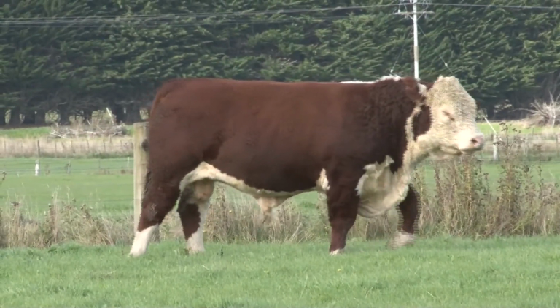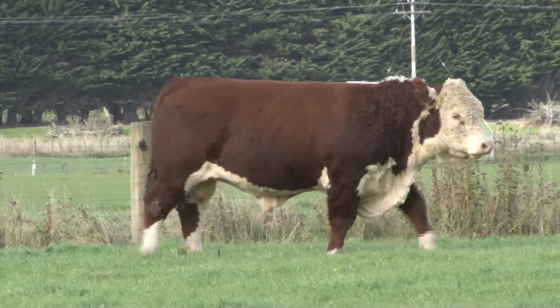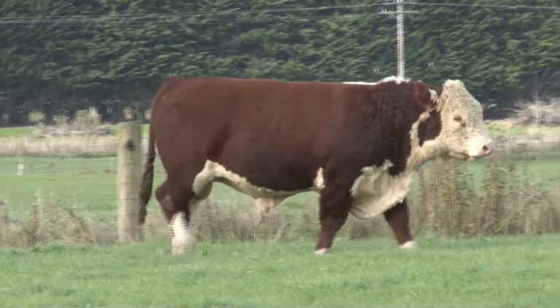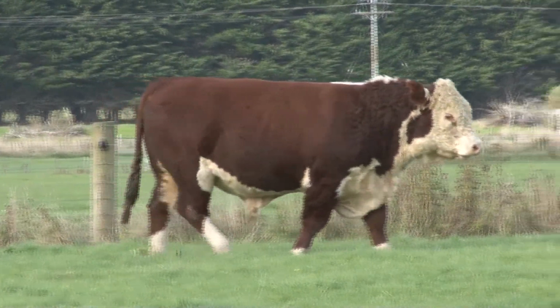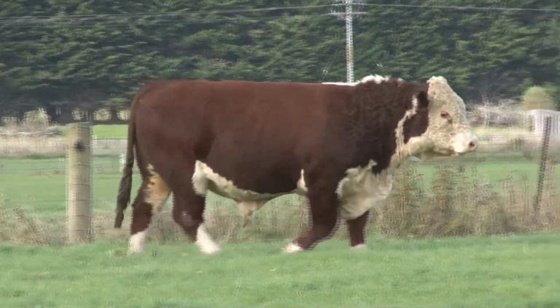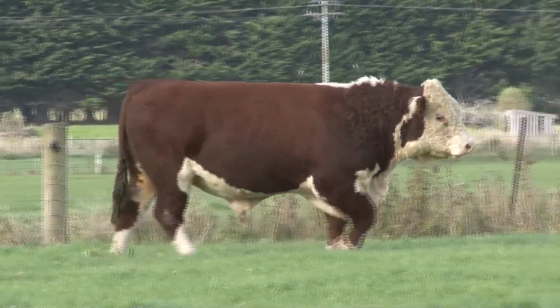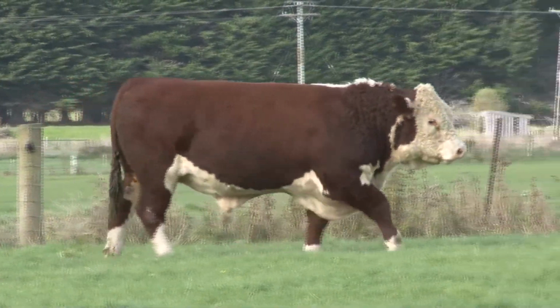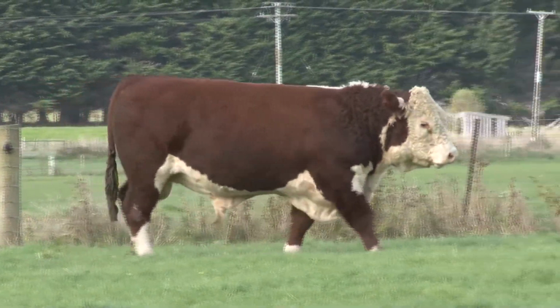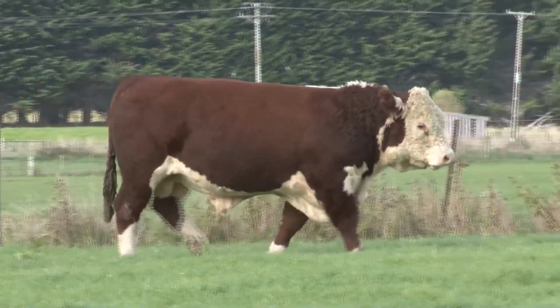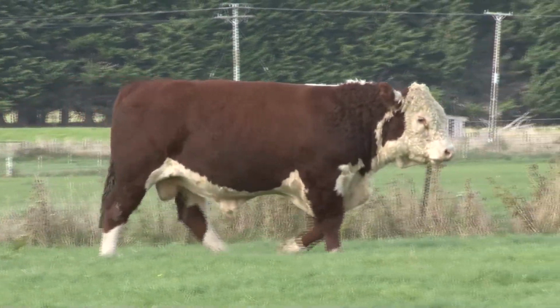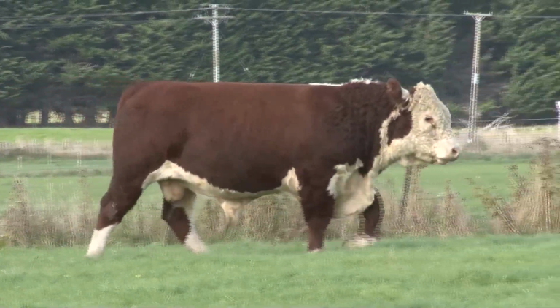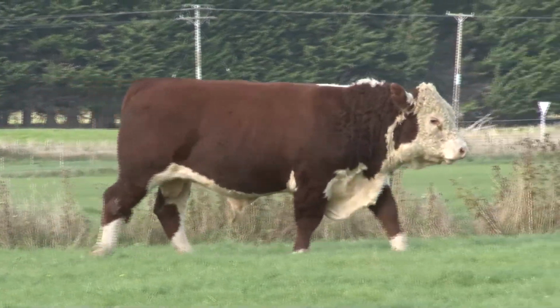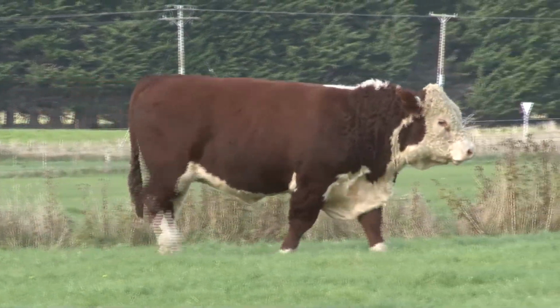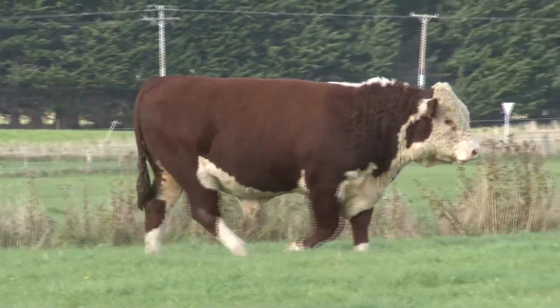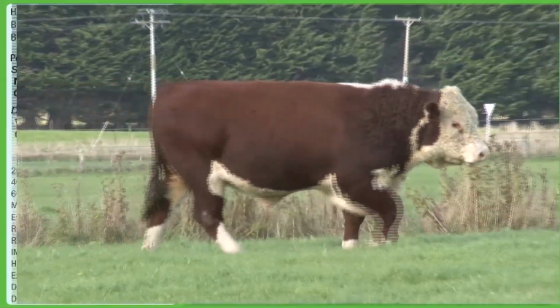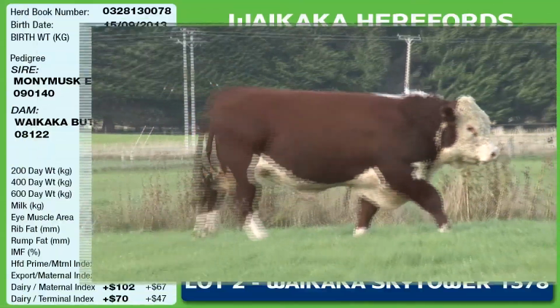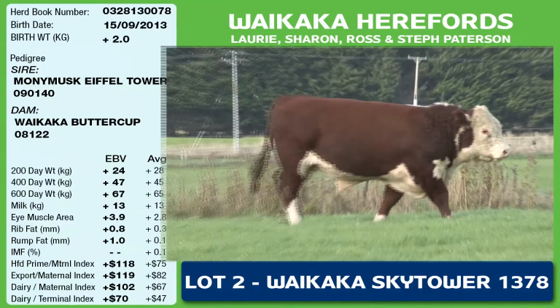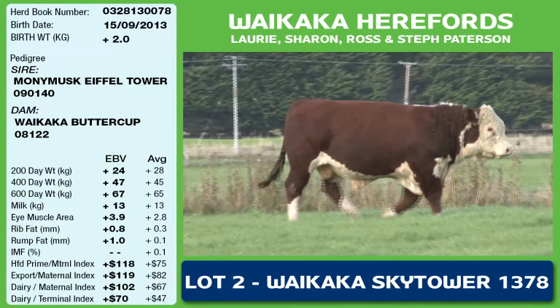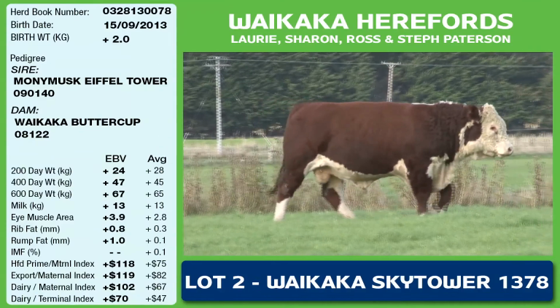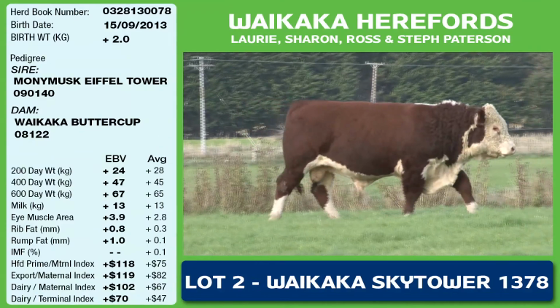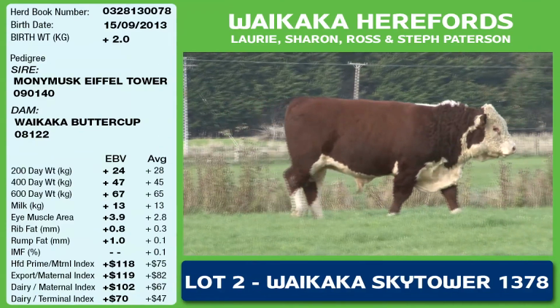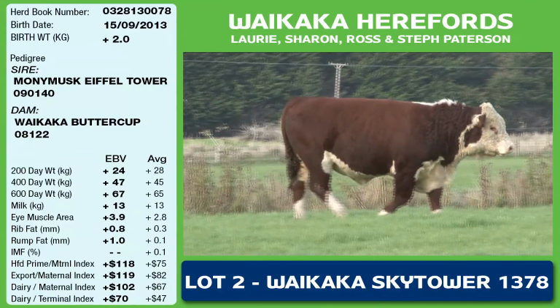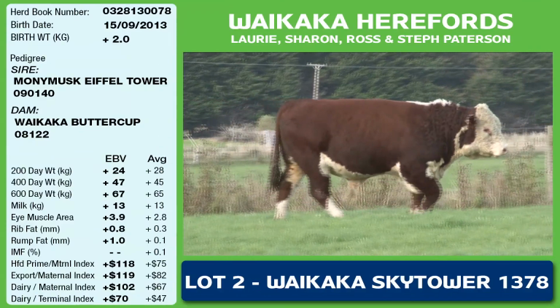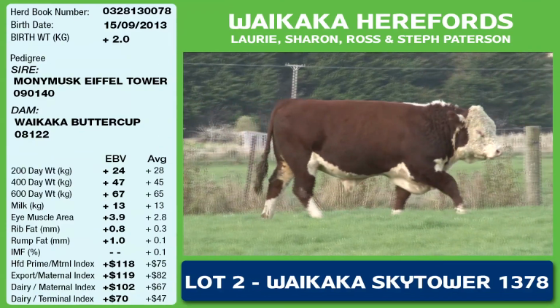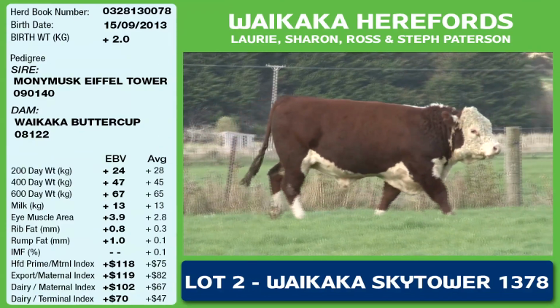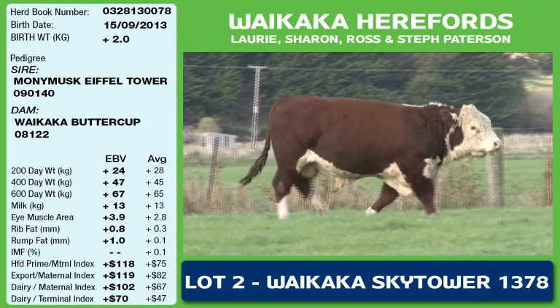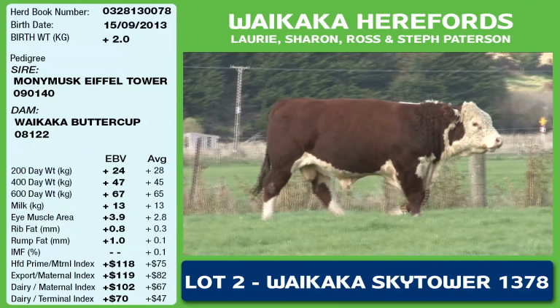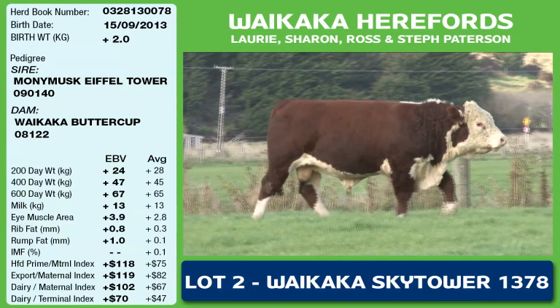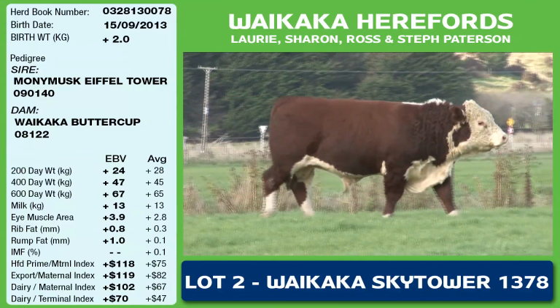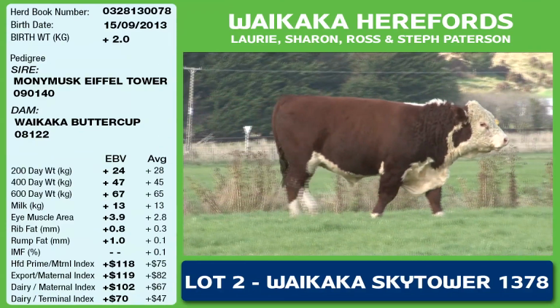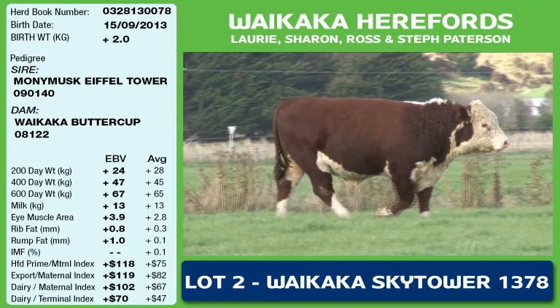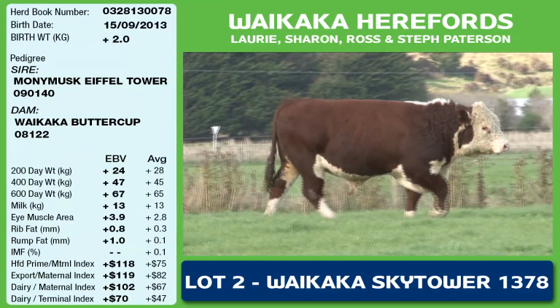A high indexing bull — all the SkyTower bulls feature a good drop off in maternal cow weight.